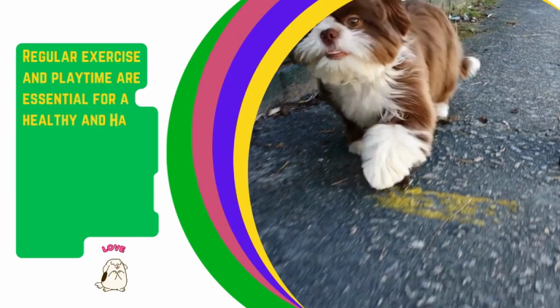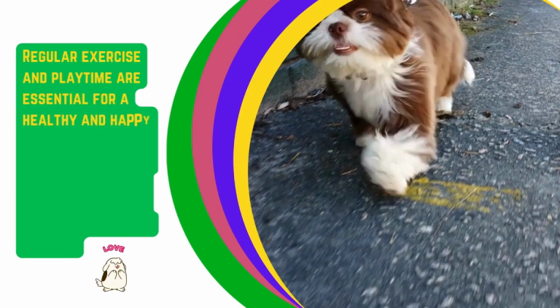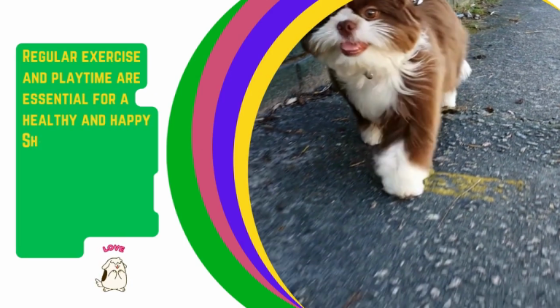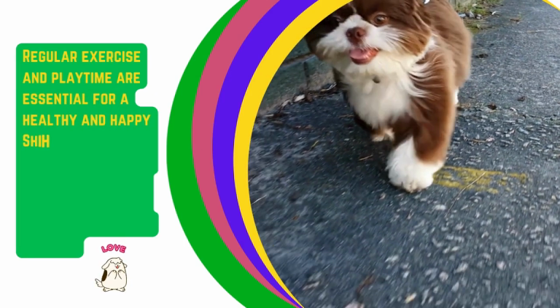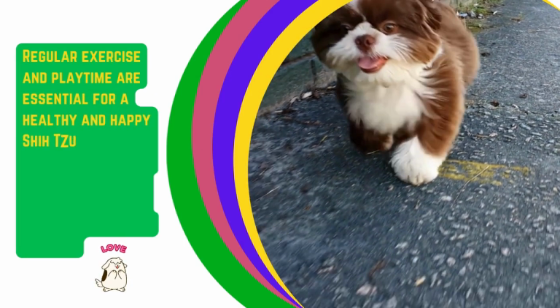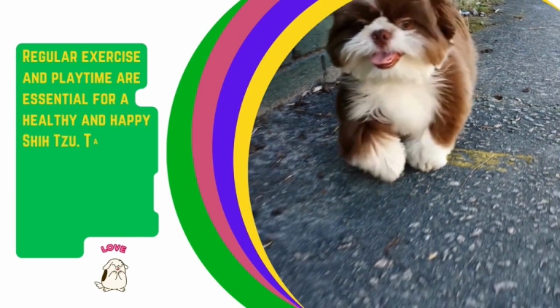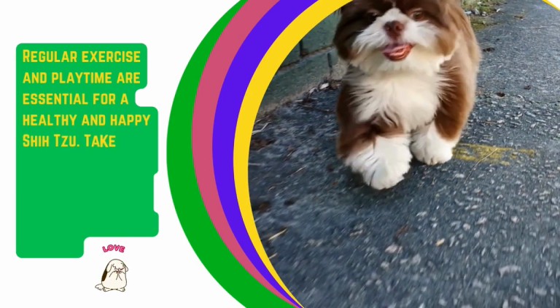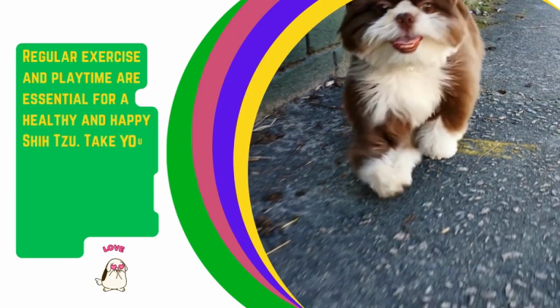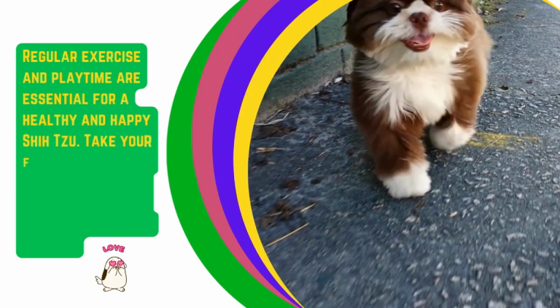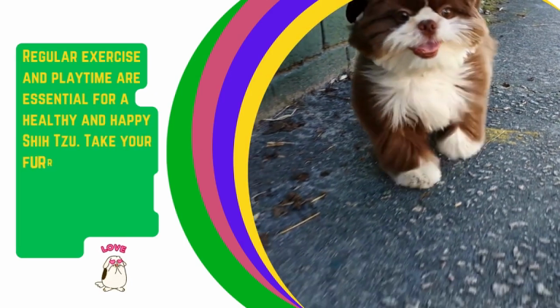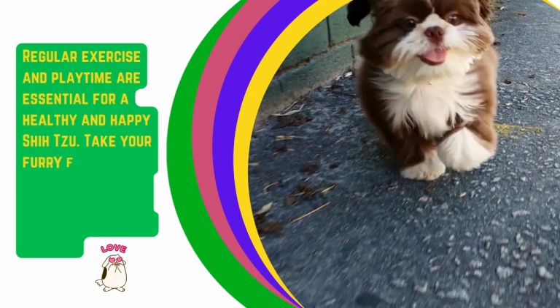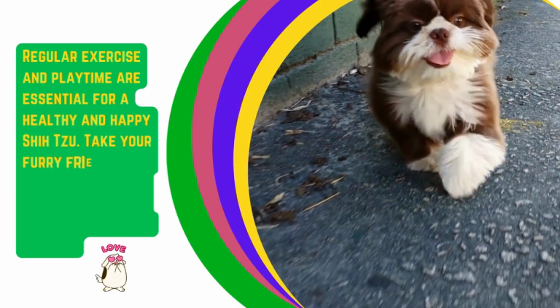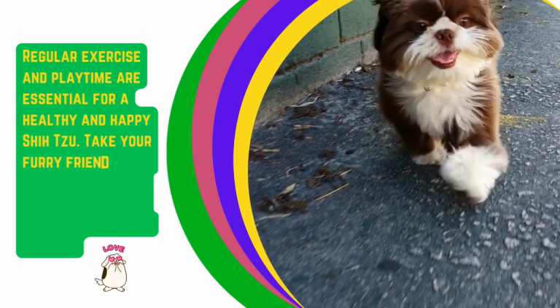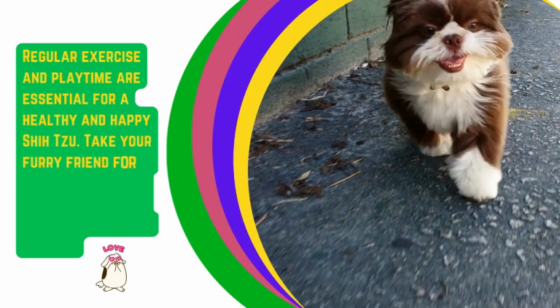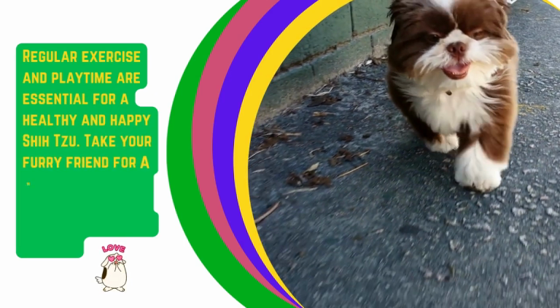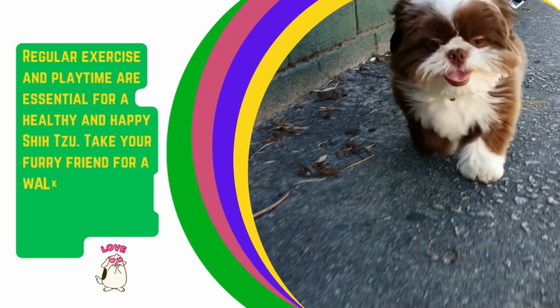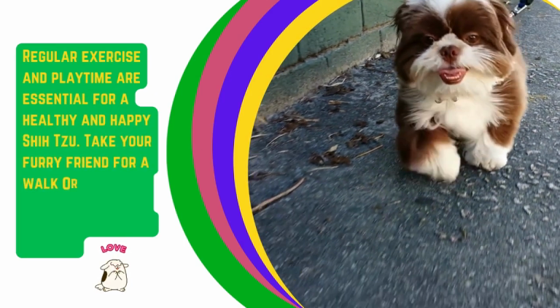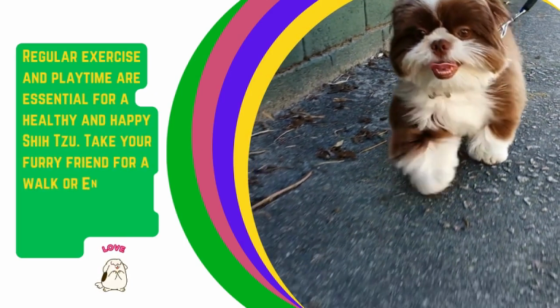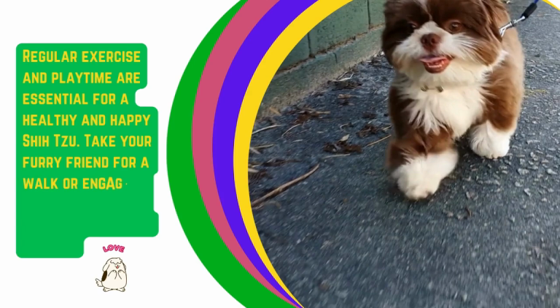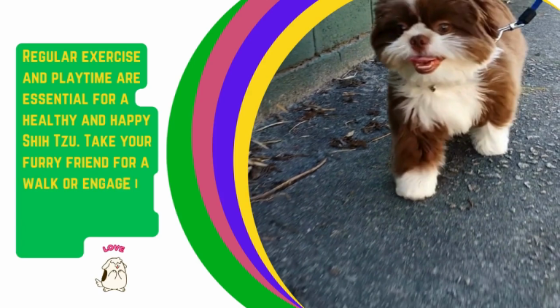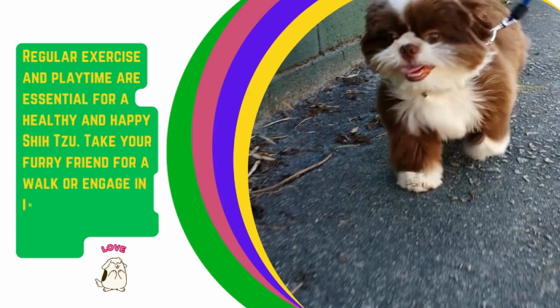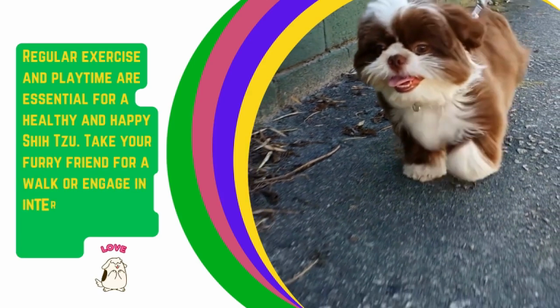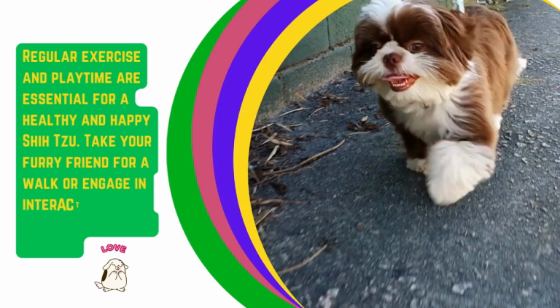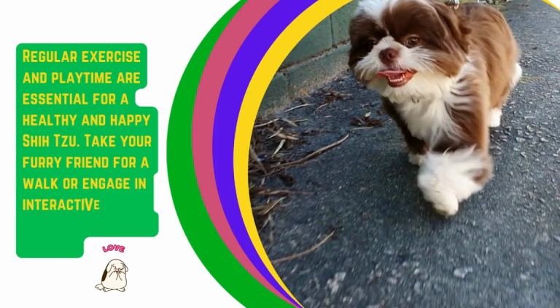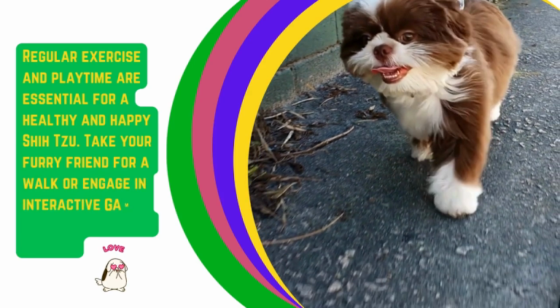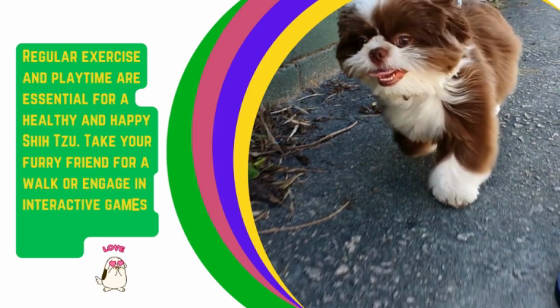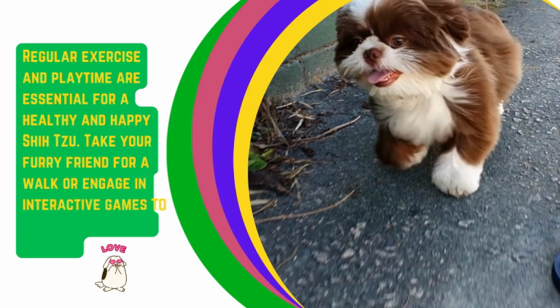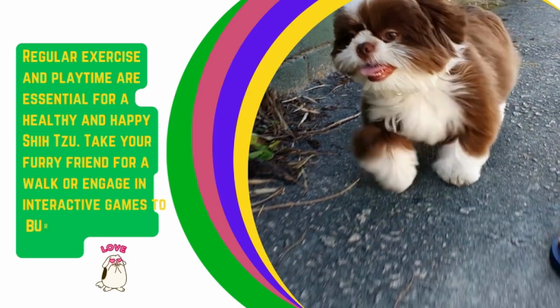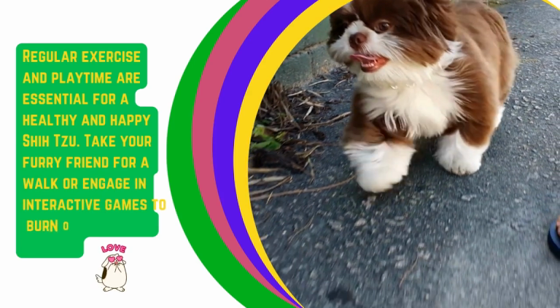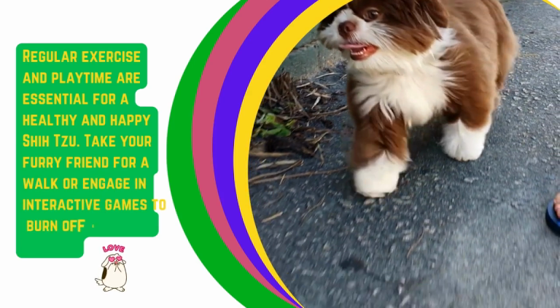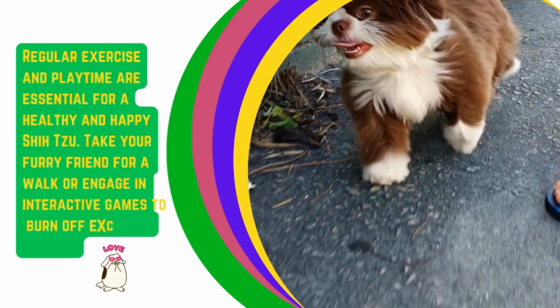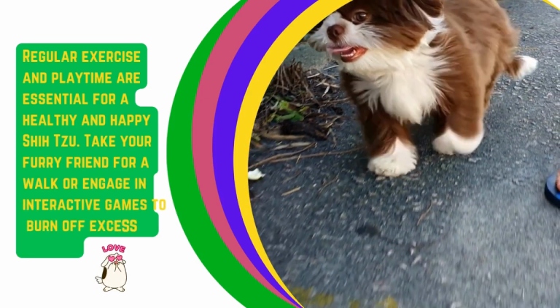Regular exercise and playtime are essential for a healthy and happy Shih Tzu. Take your furry friend for a walk or engage in interactive games to burn off excess energy.